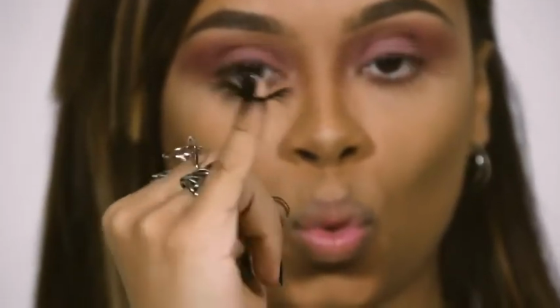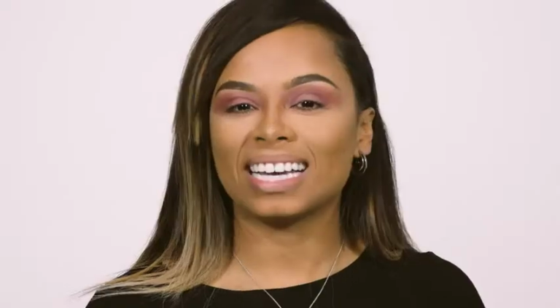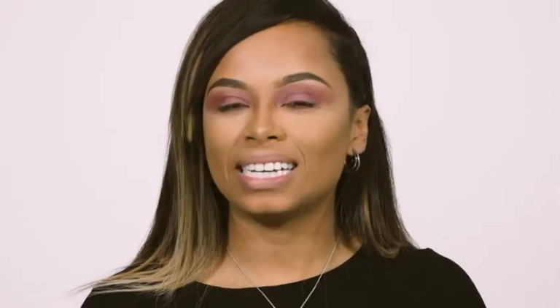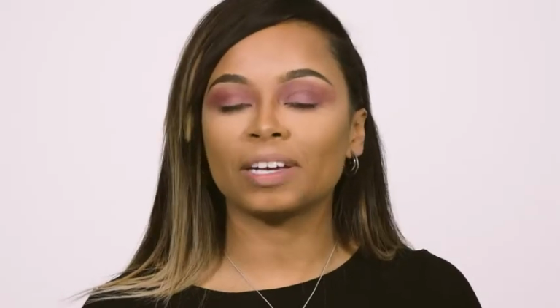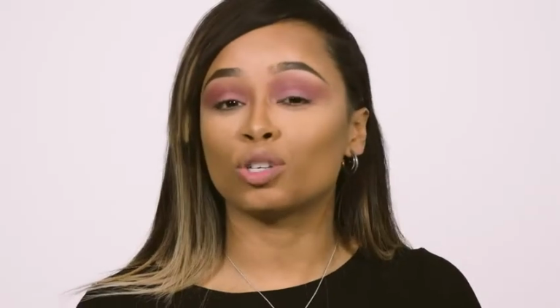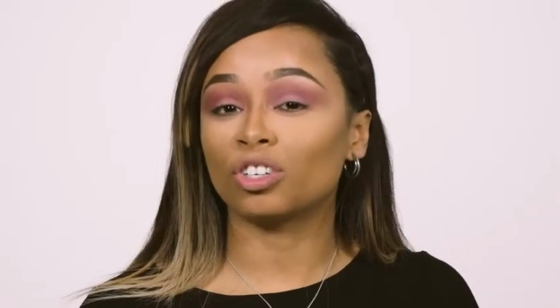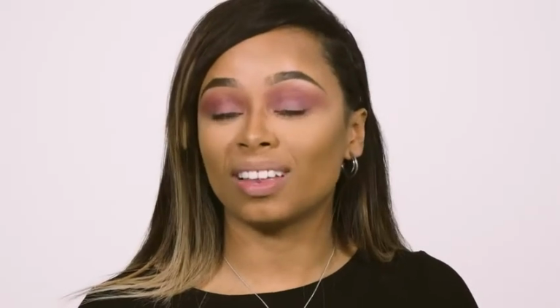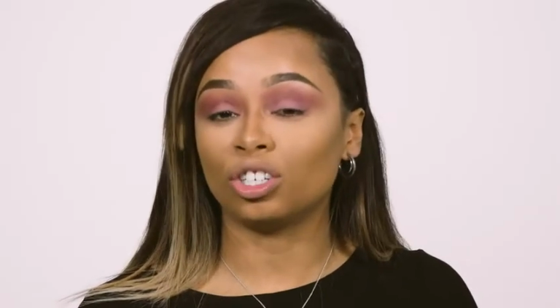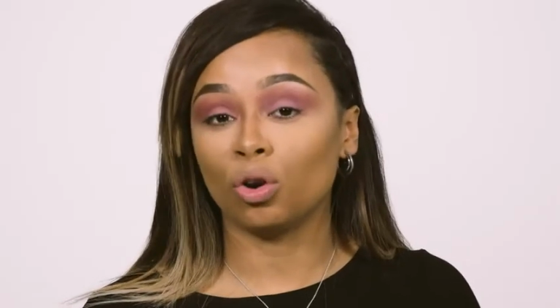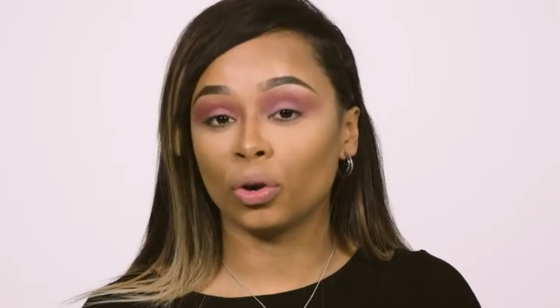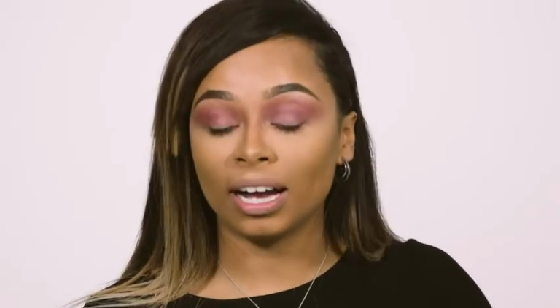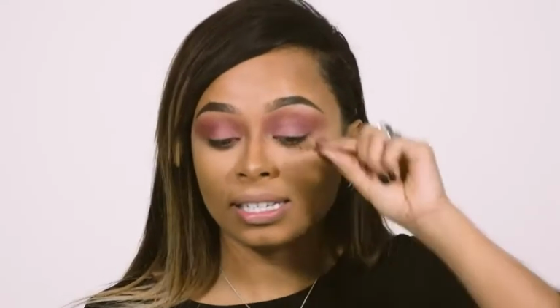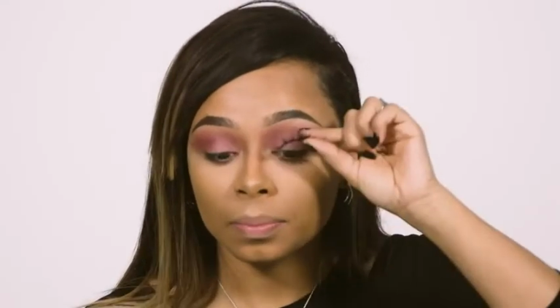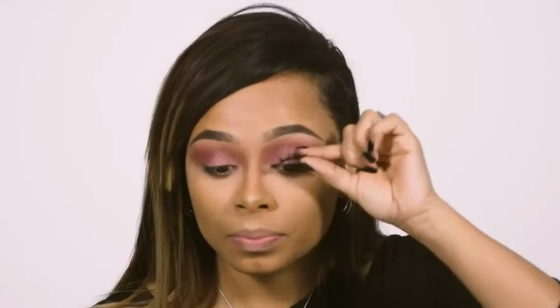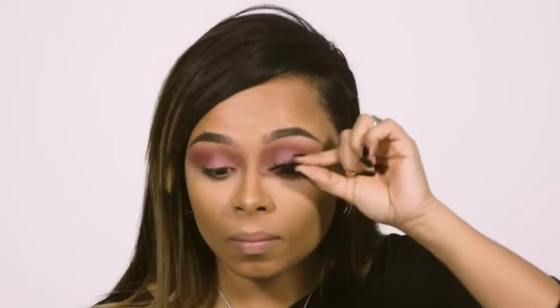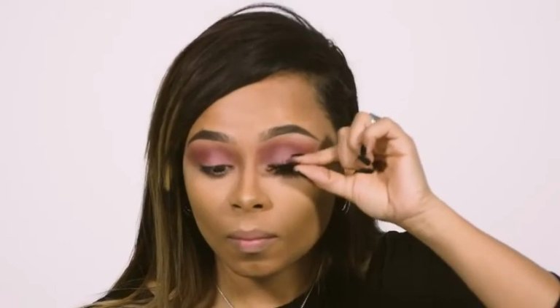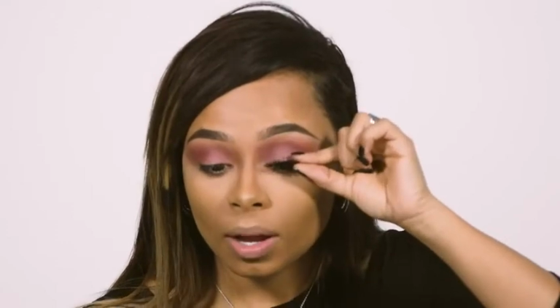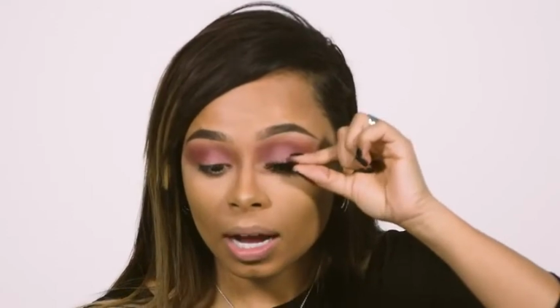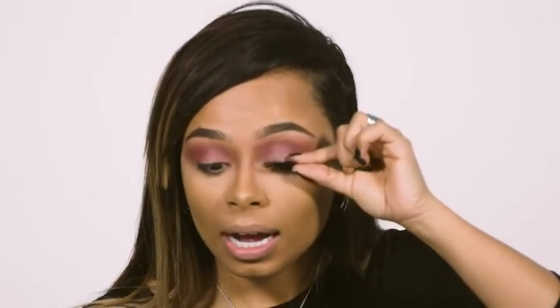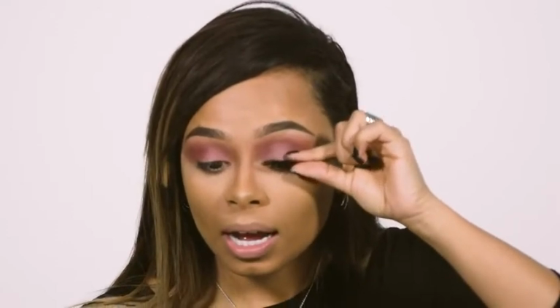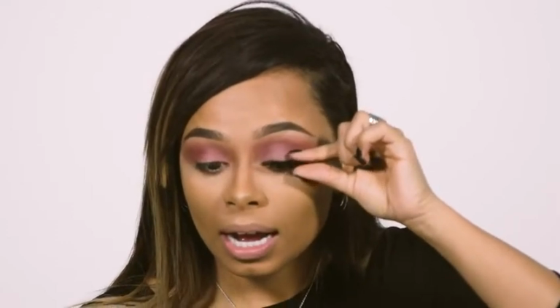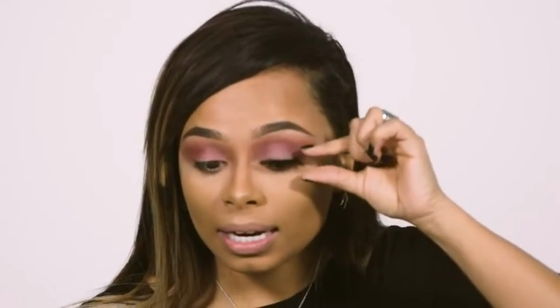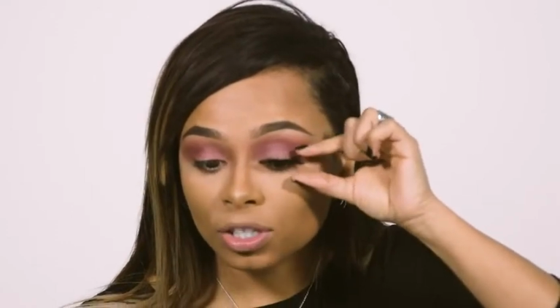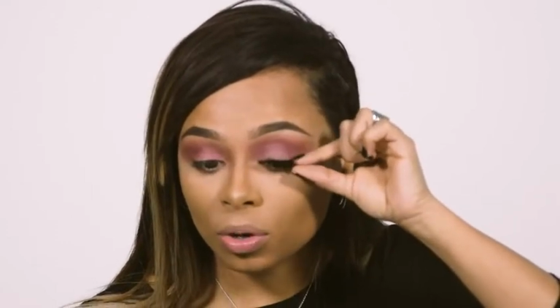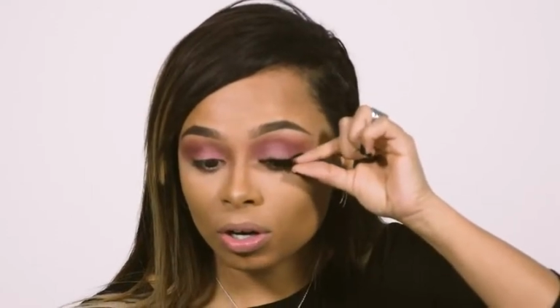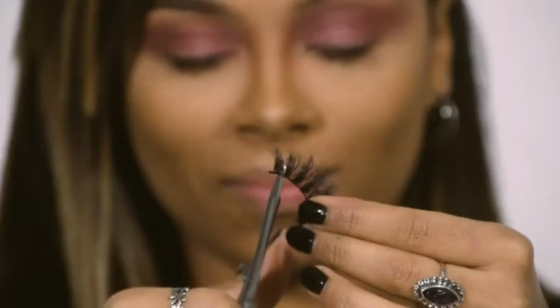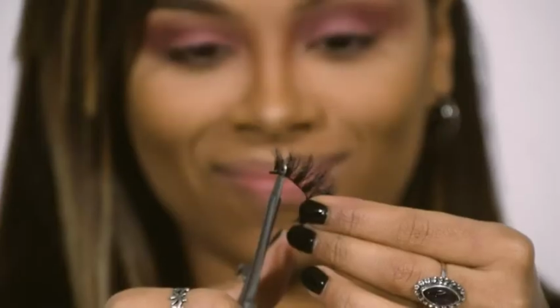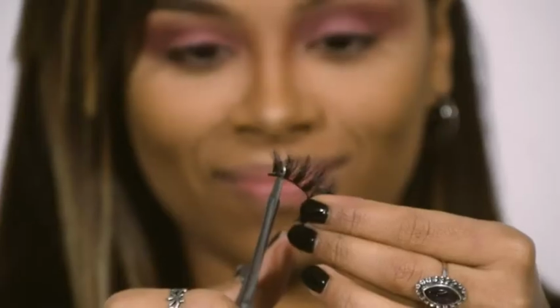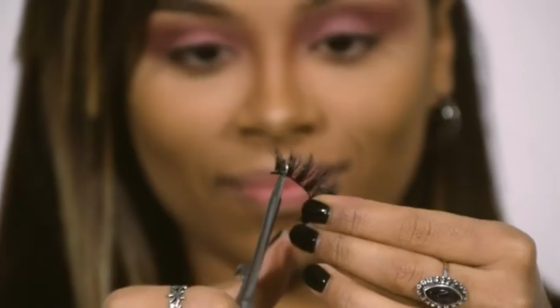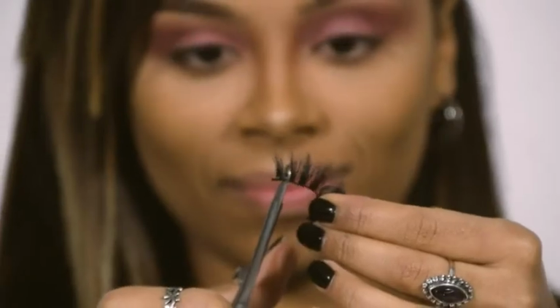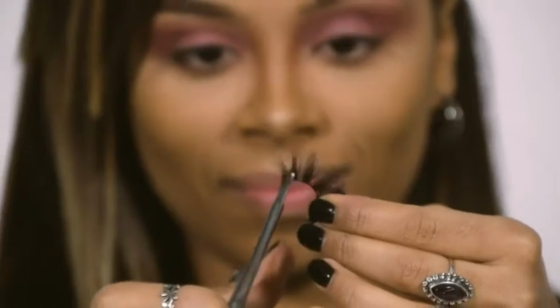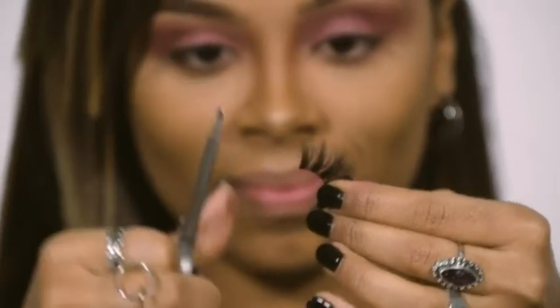The second tip is just measuring the lash along your eye, and if it's too long, cutting off a bit of excess.